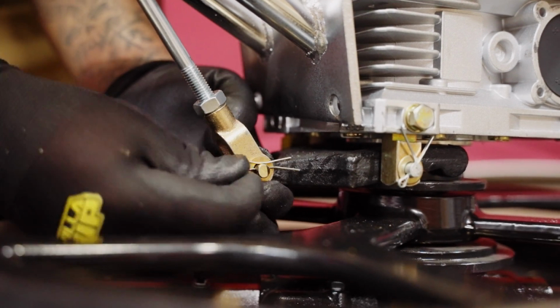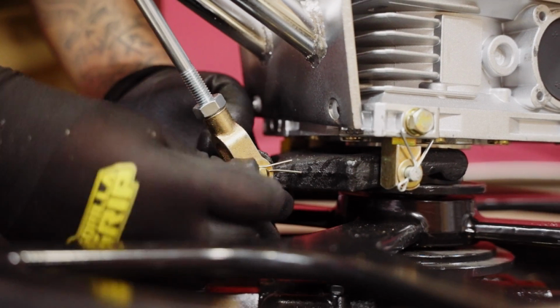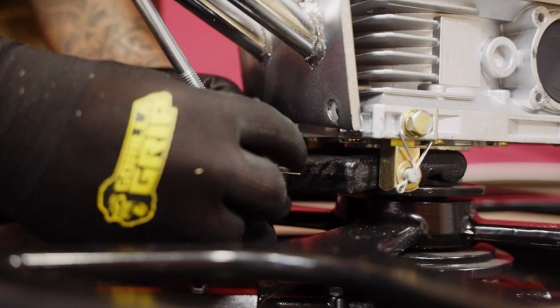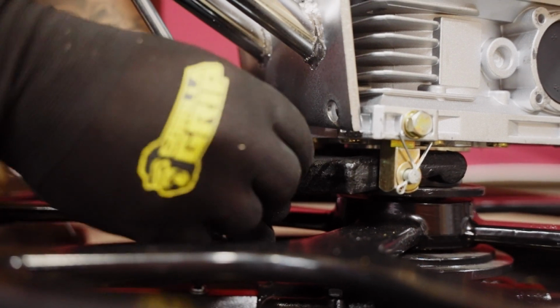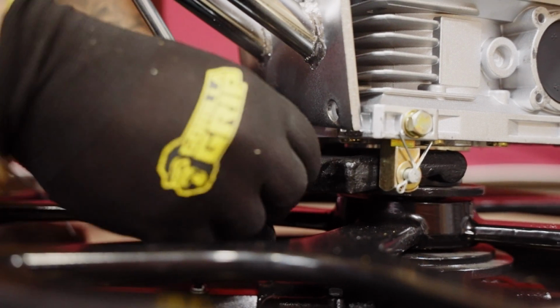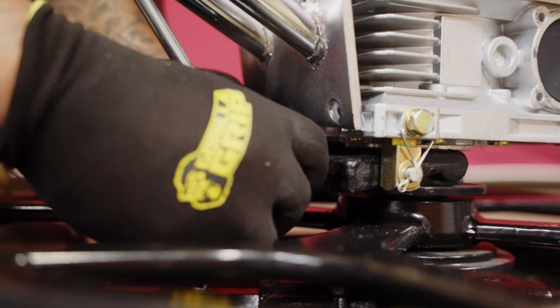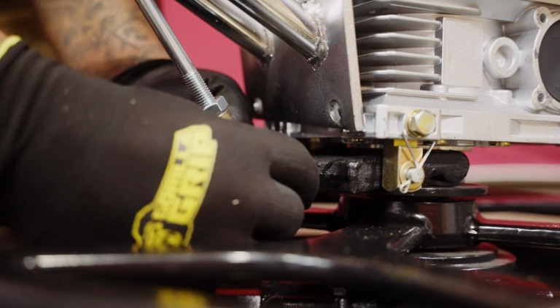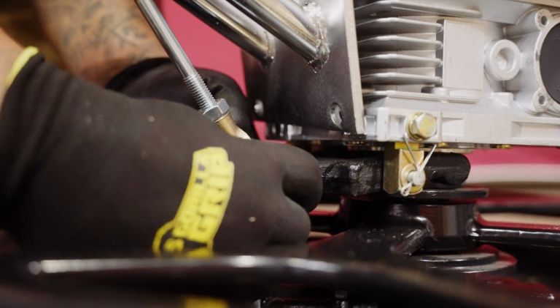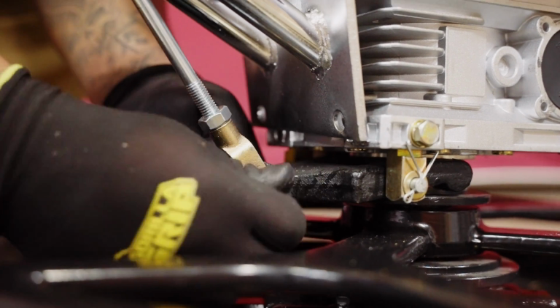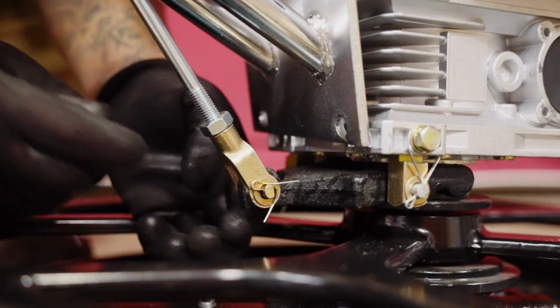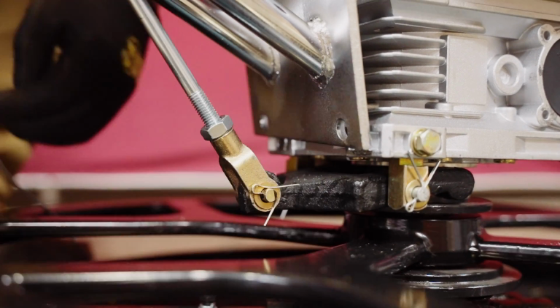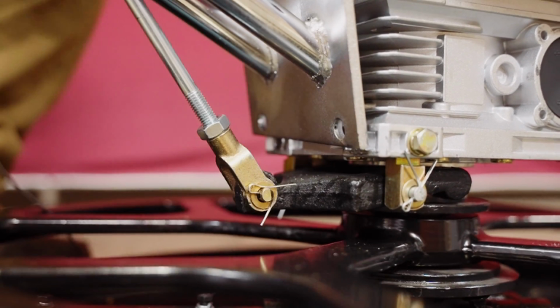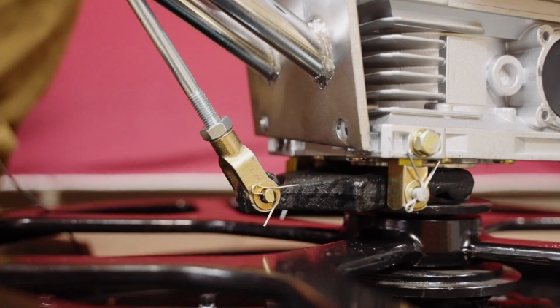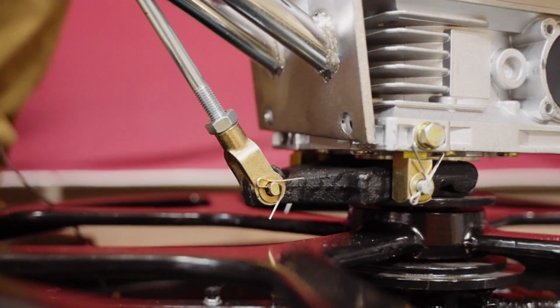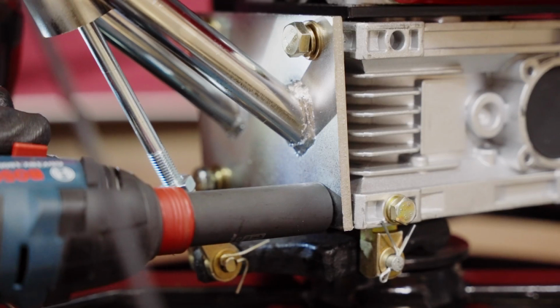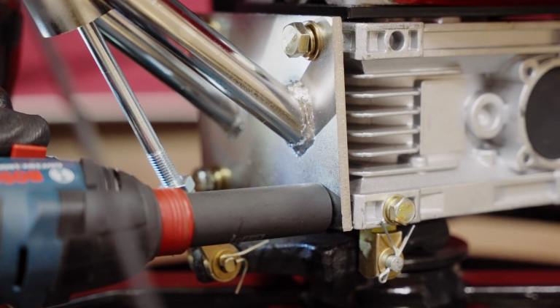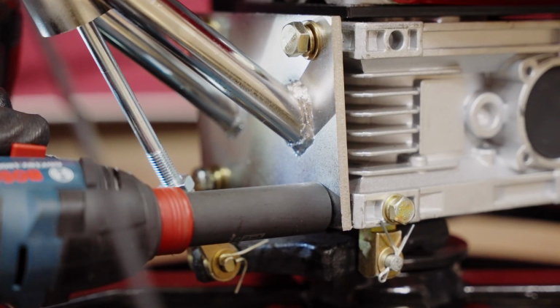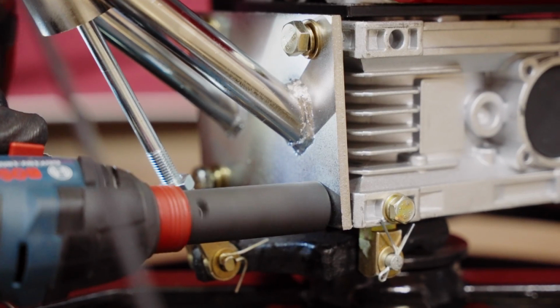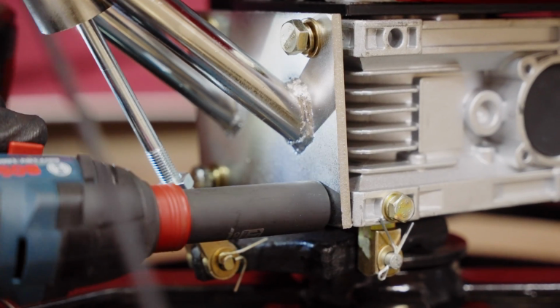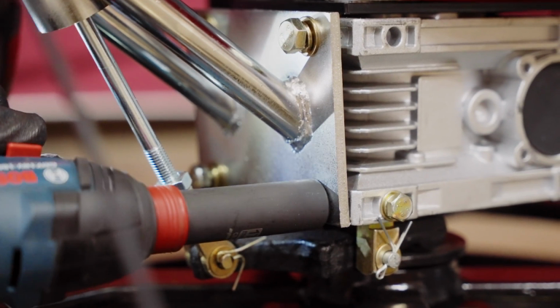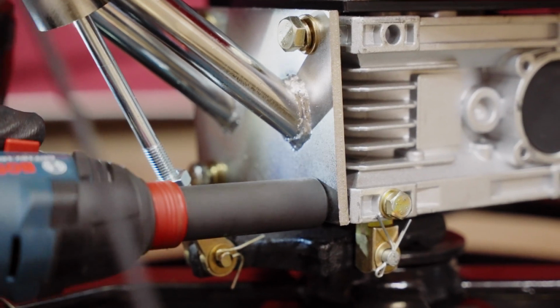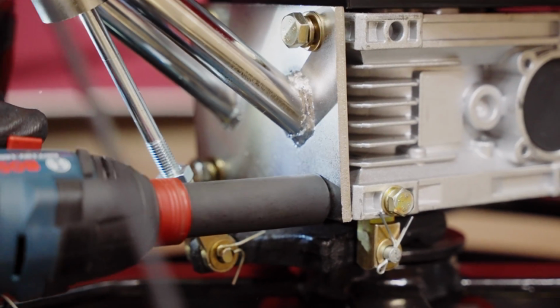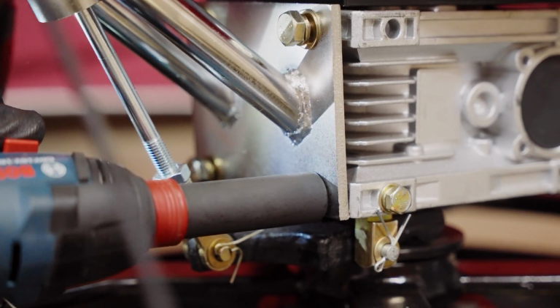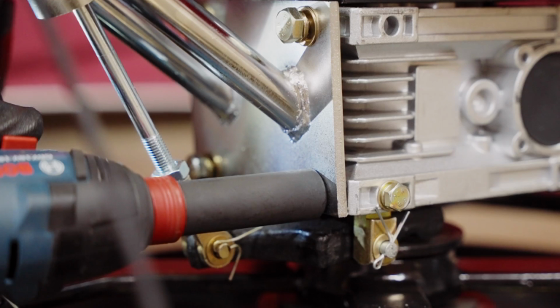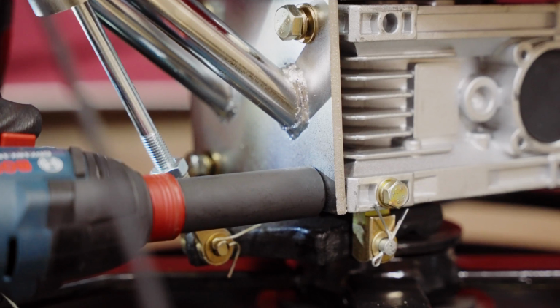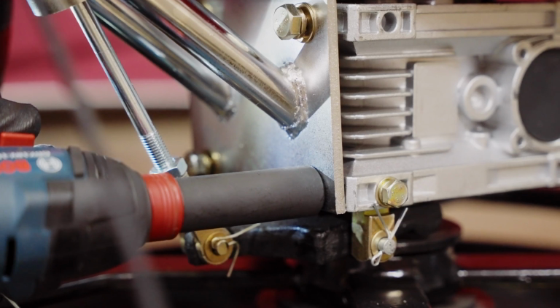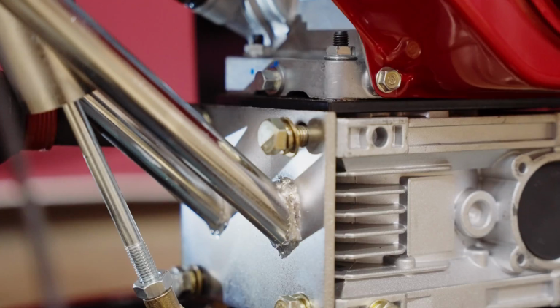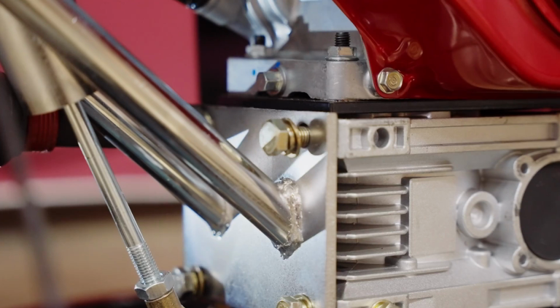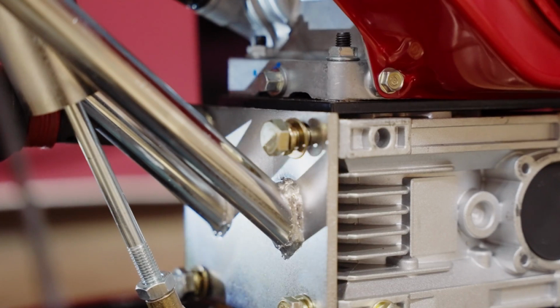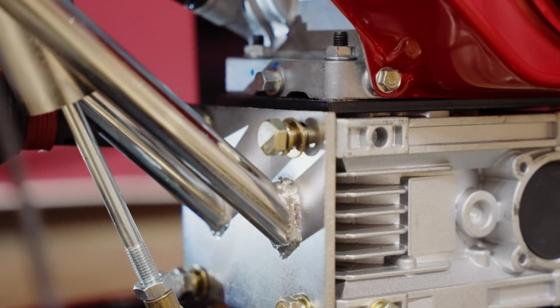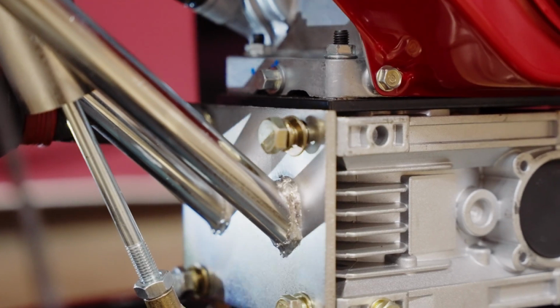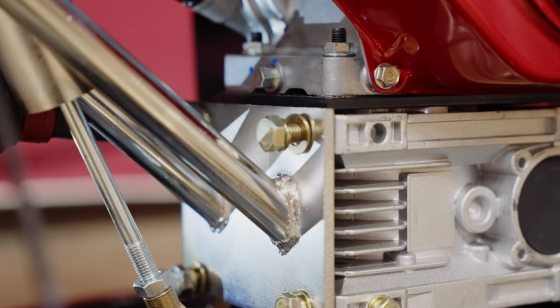To connect the handlebars to the gearbox, replace and tighten the bolts with a 17-millimeter socket.